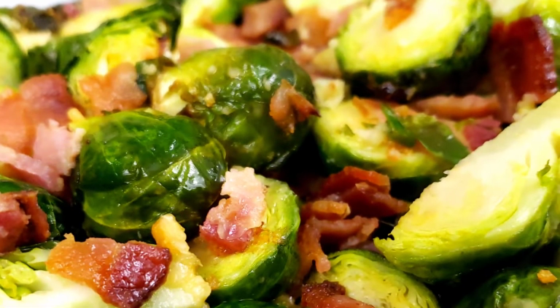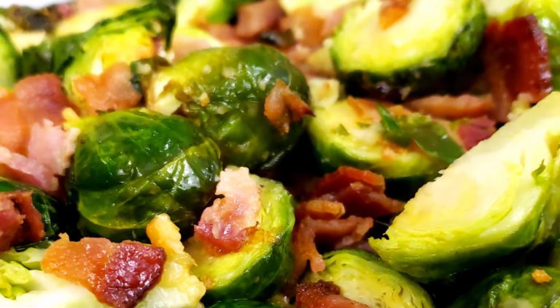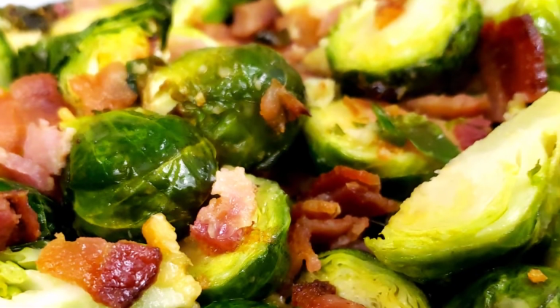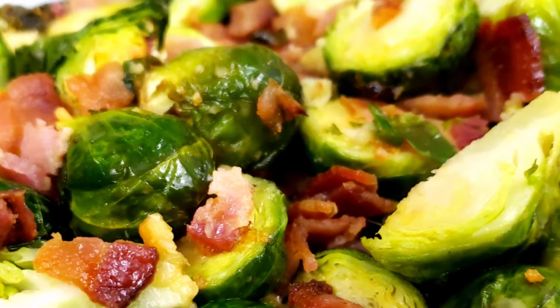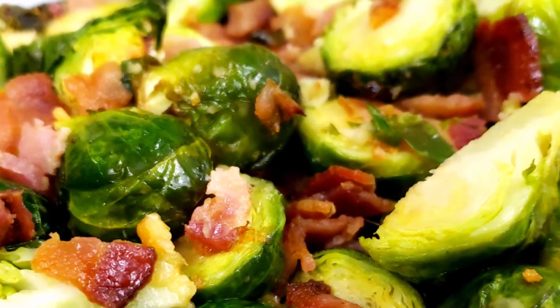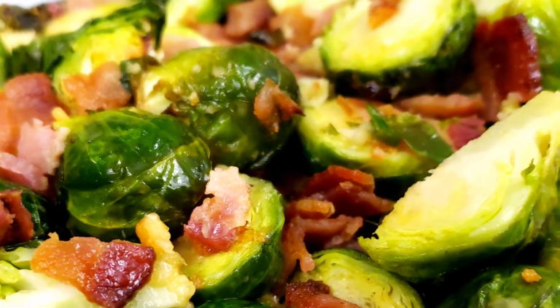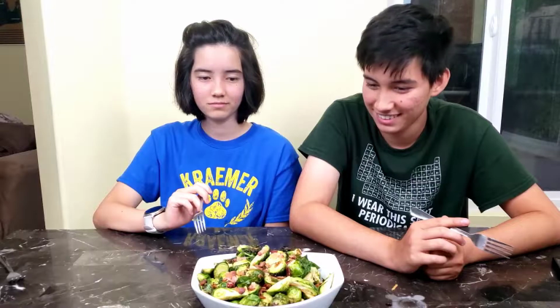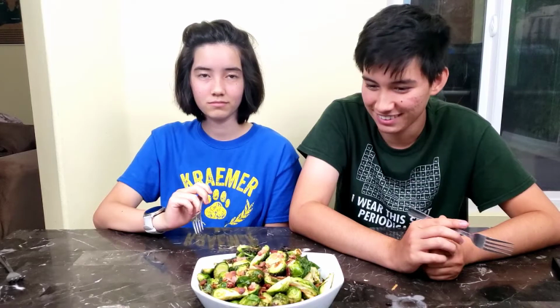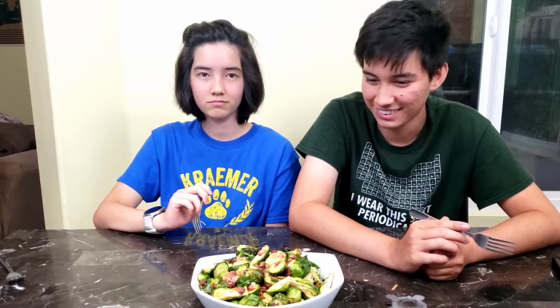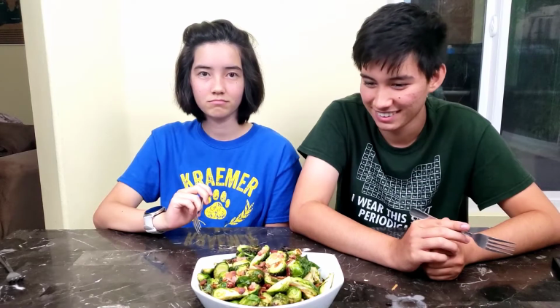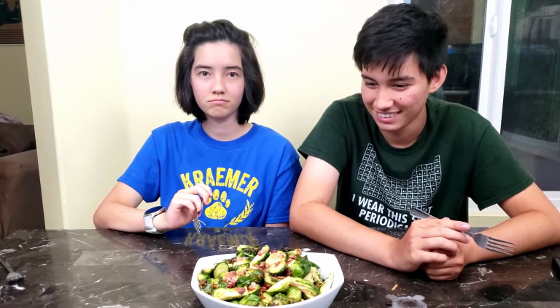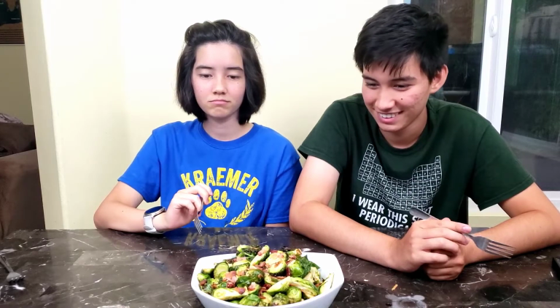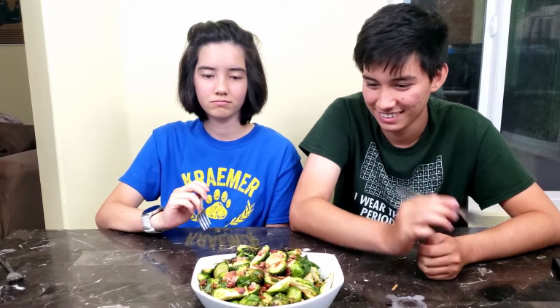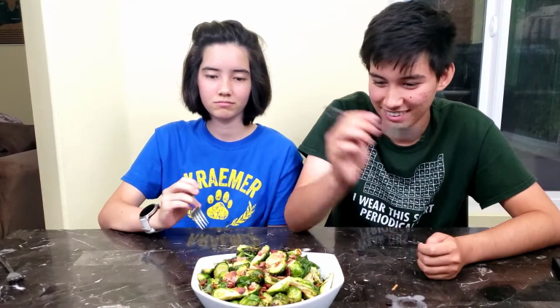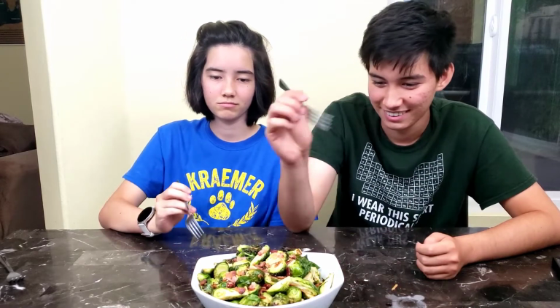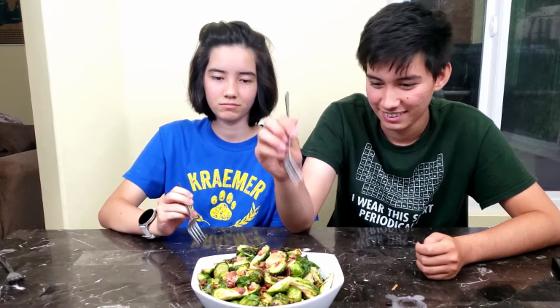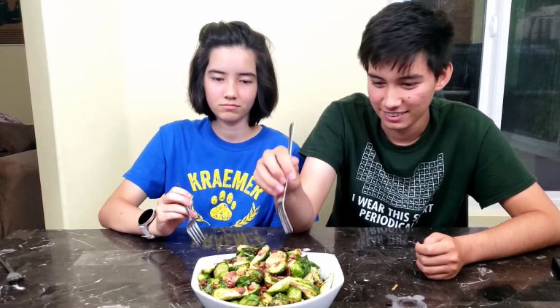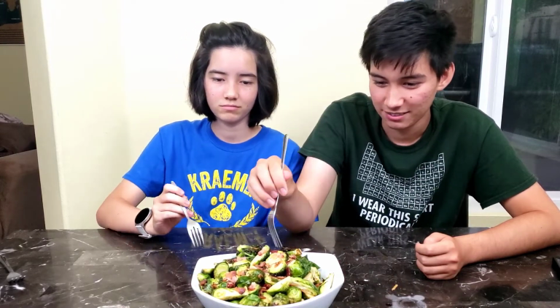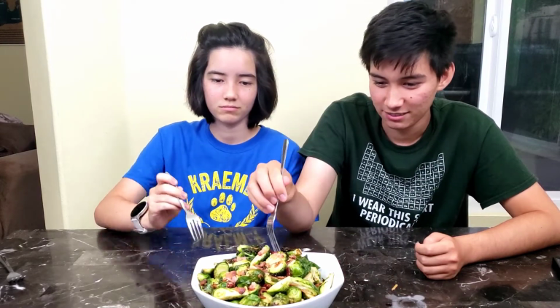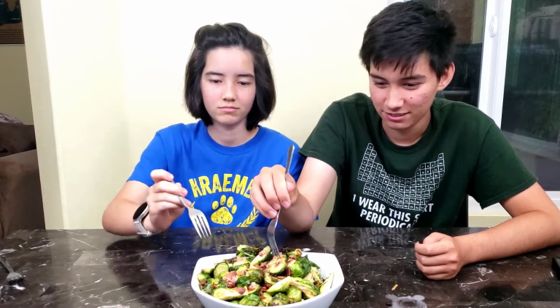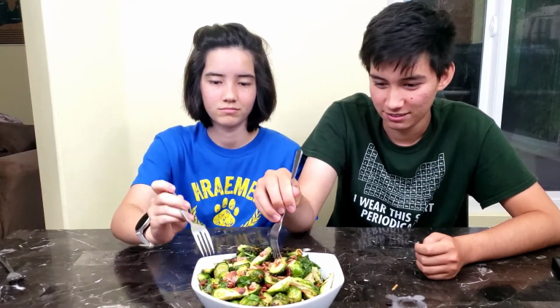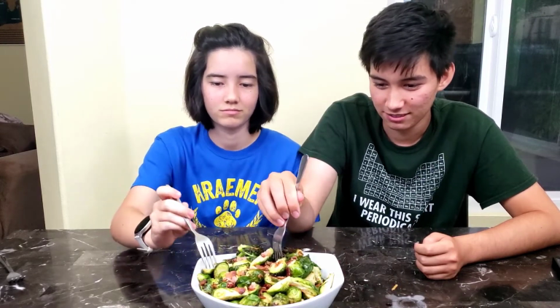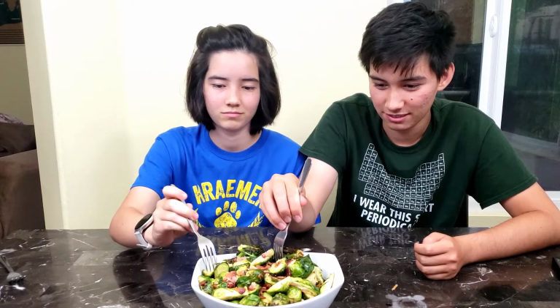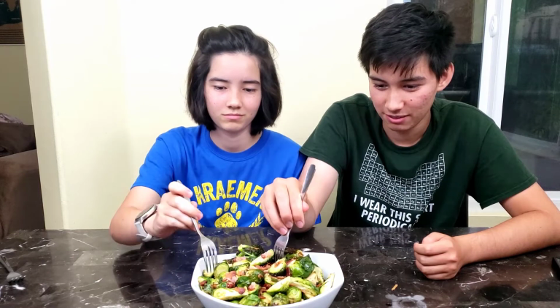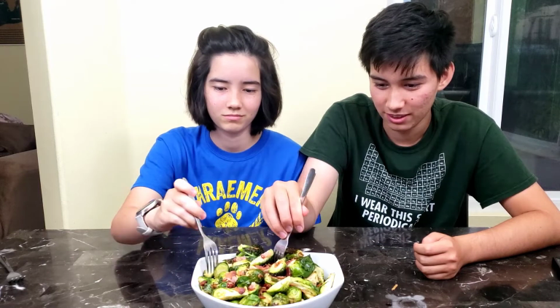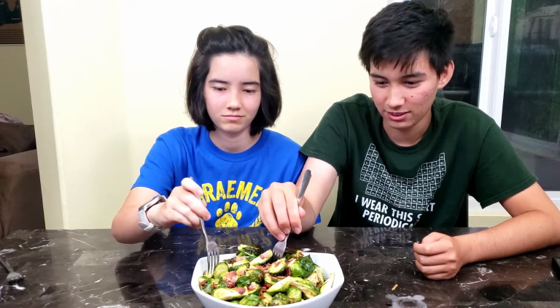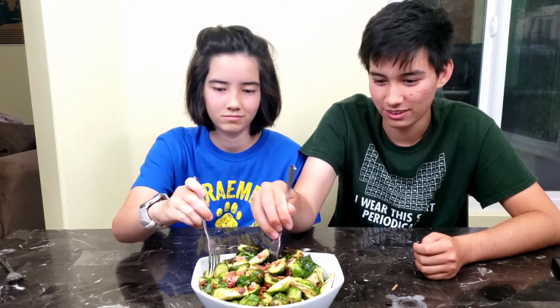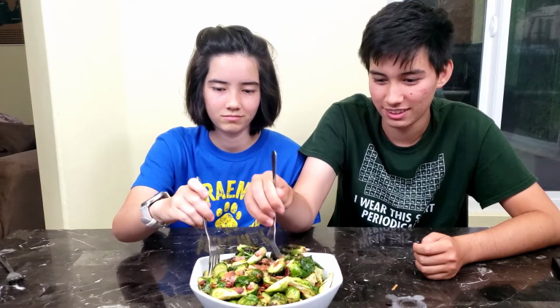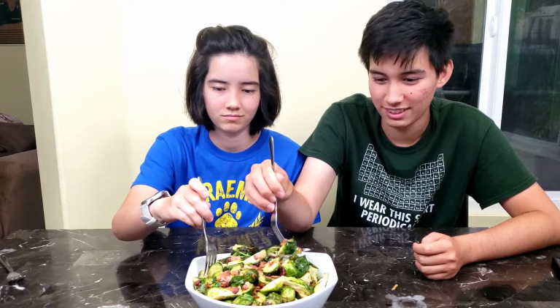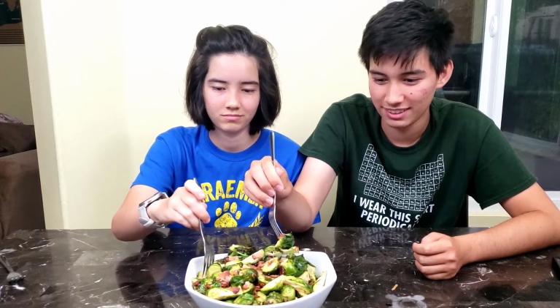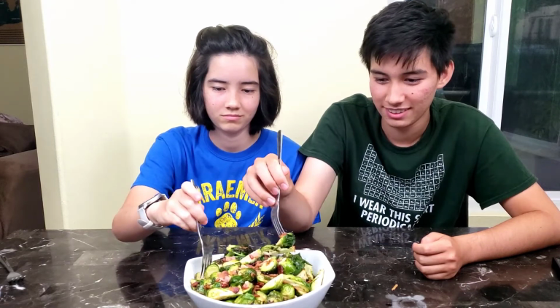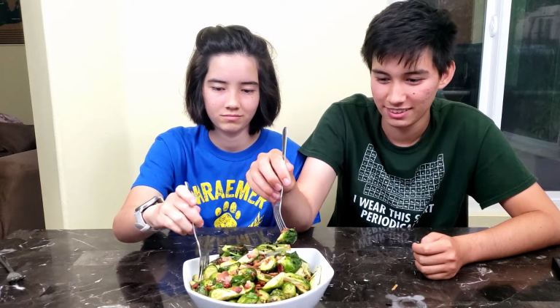Now all I need is some vegetable-averse people to try them. I know — let's see what my kids think.